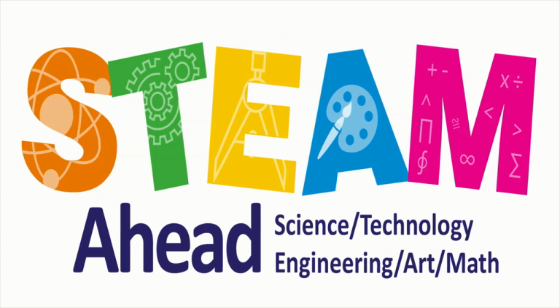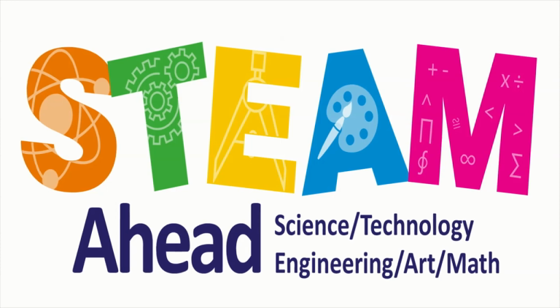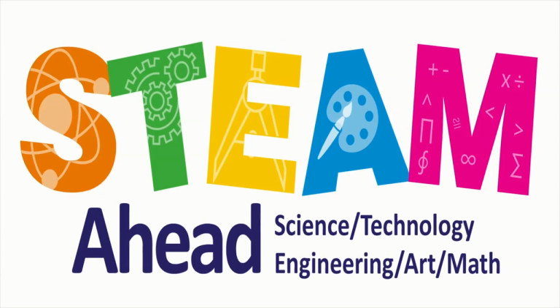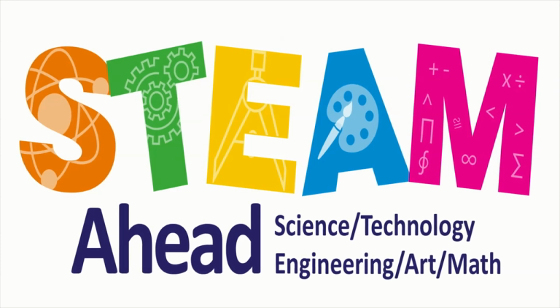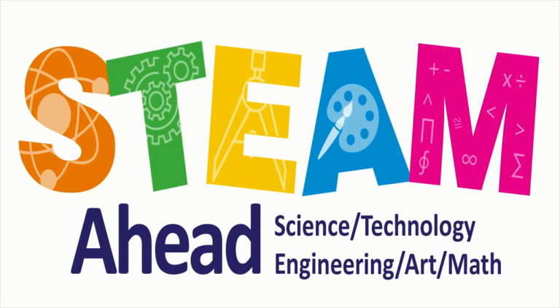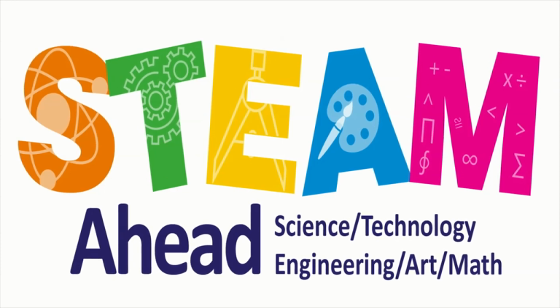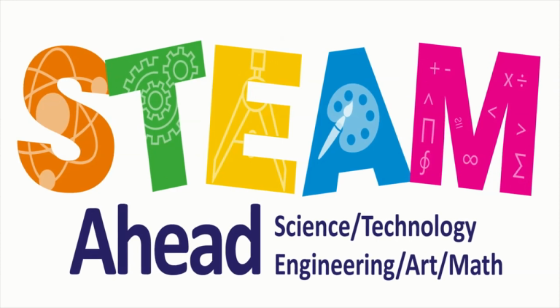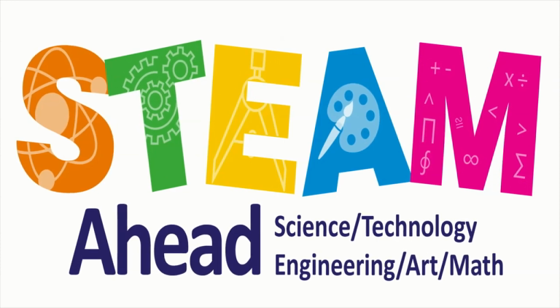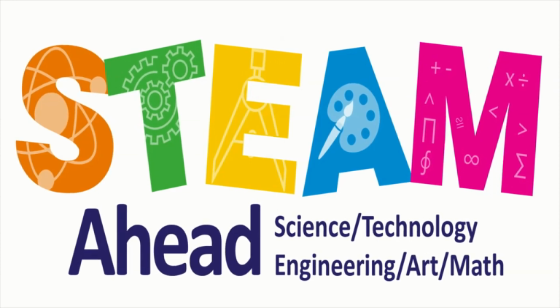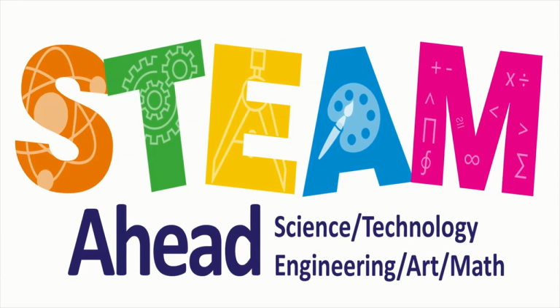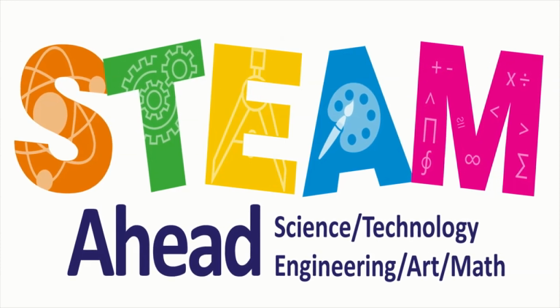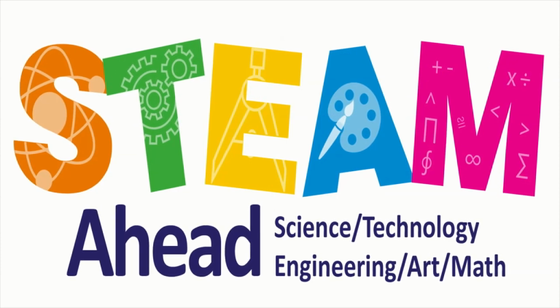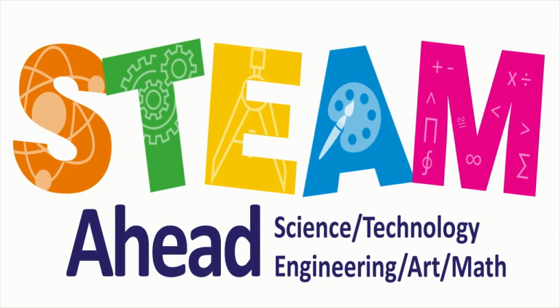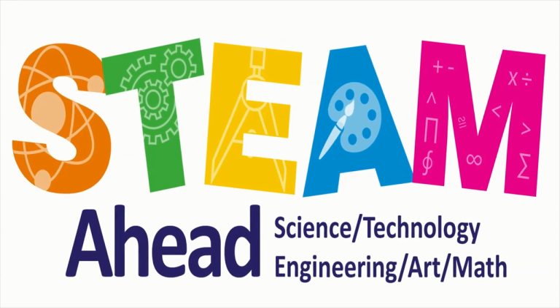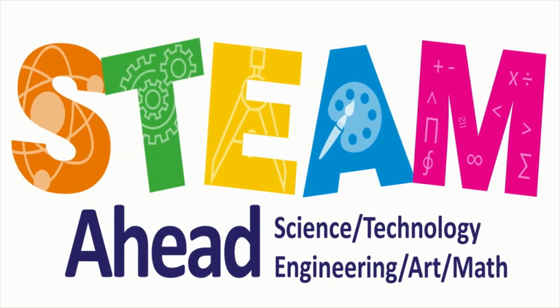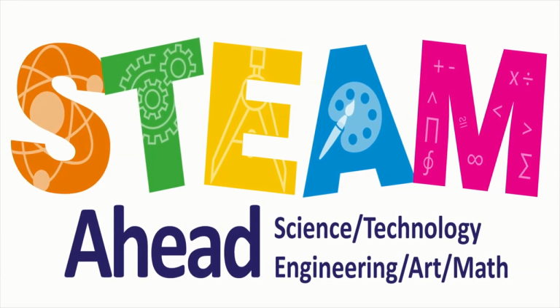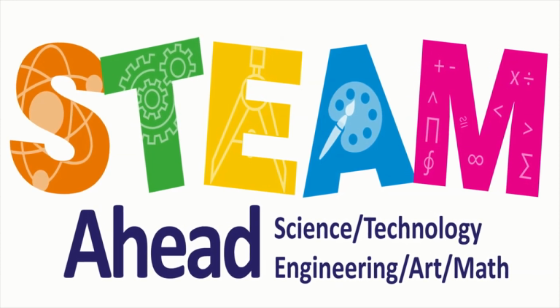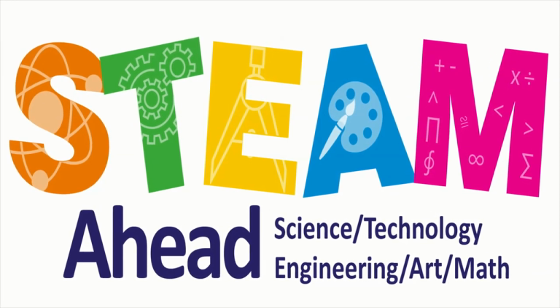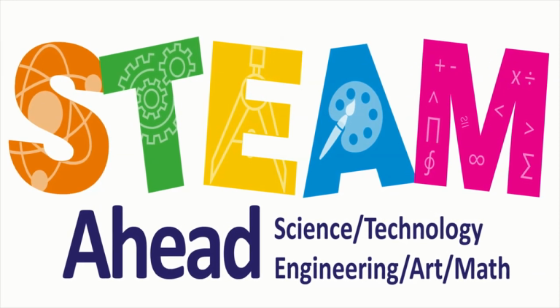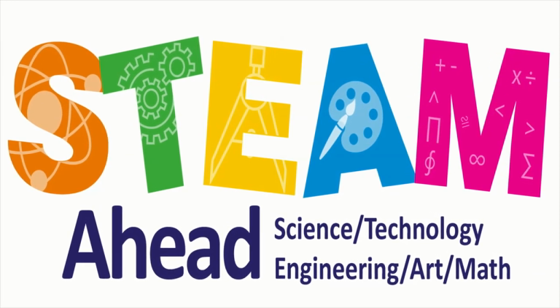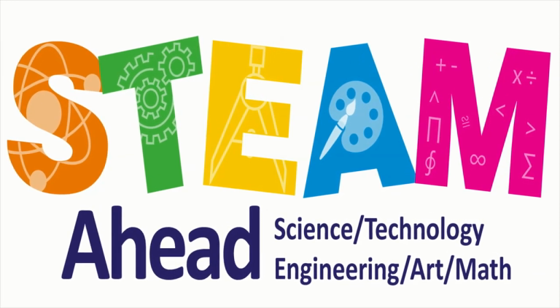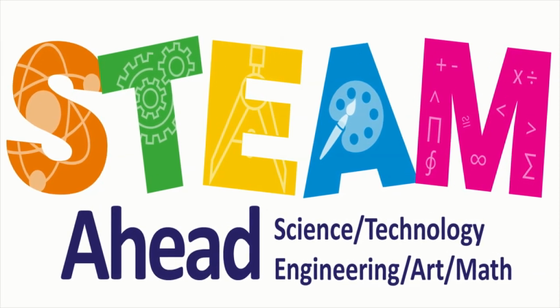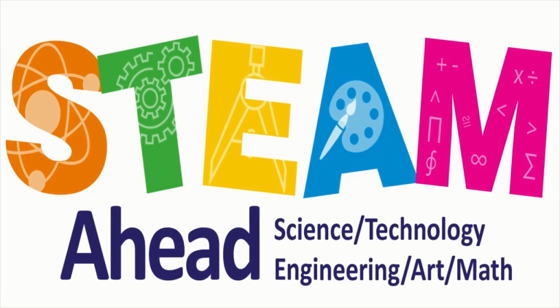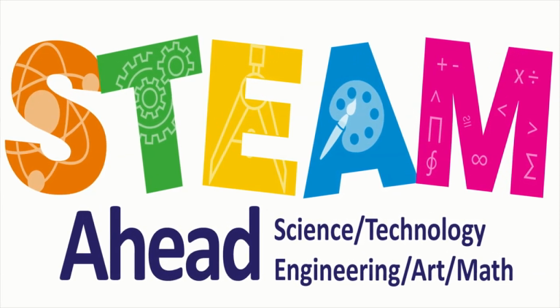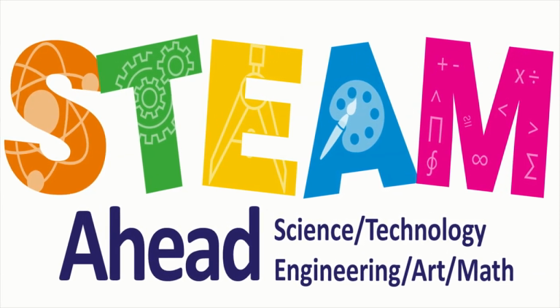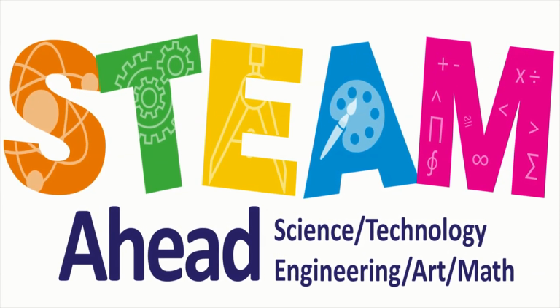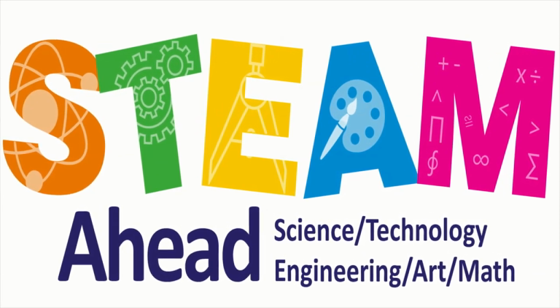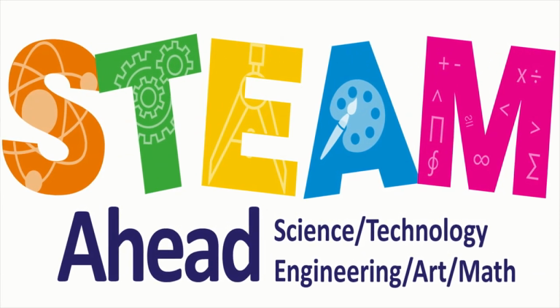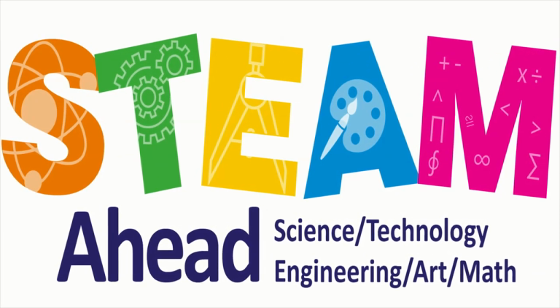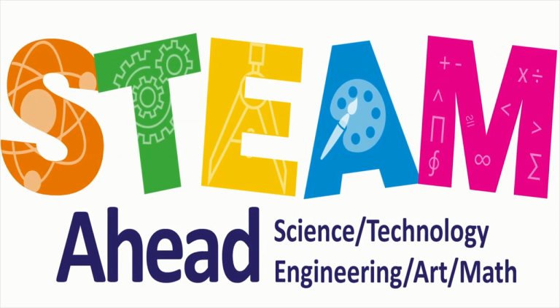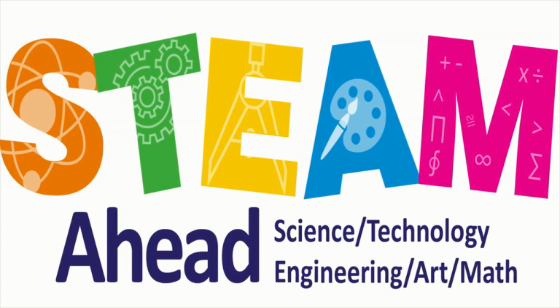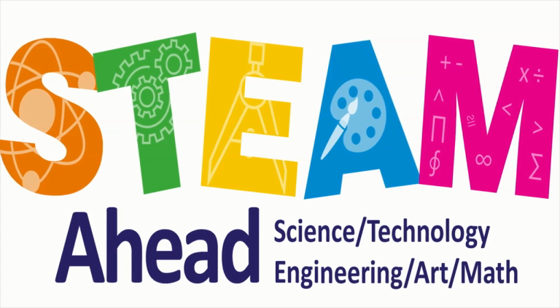Here at York English, we are proud to present our new short course, STEAM AHEAD.